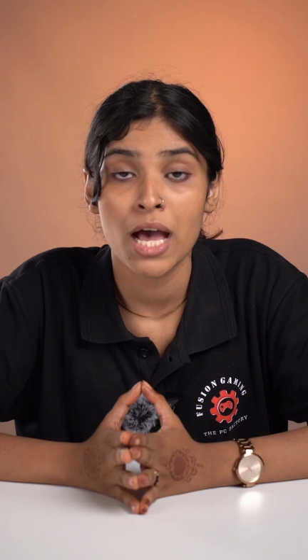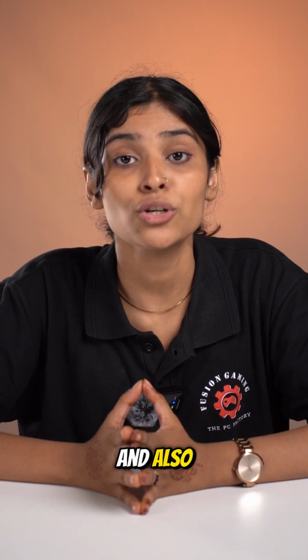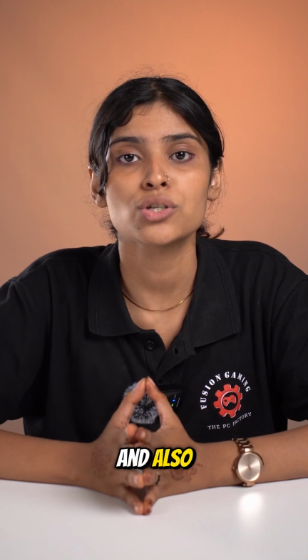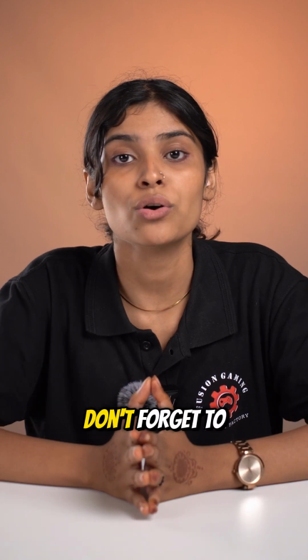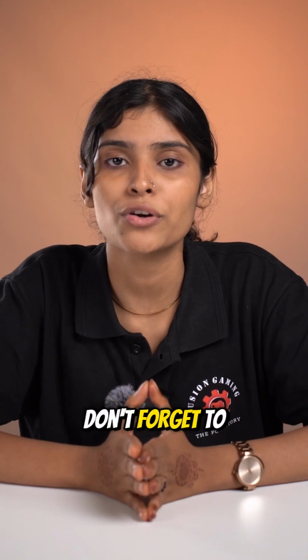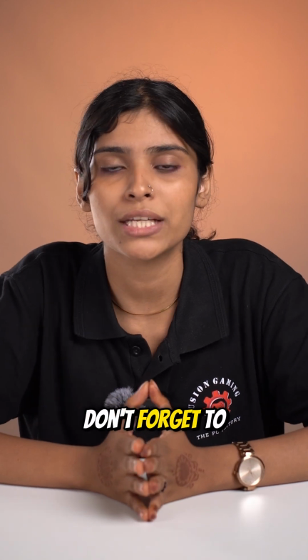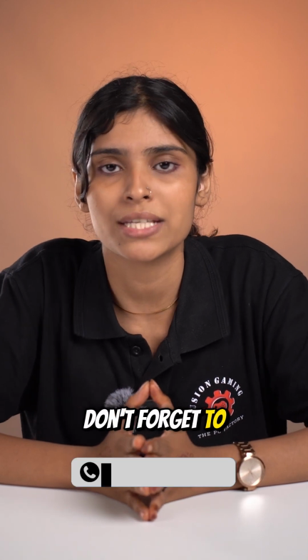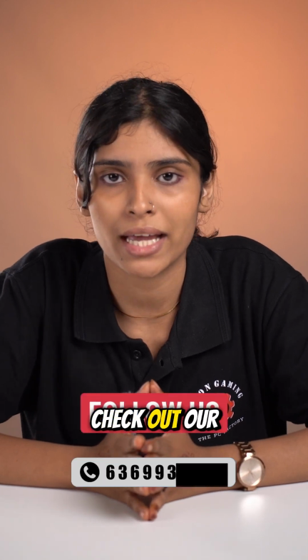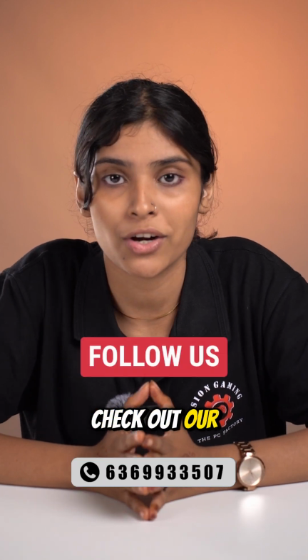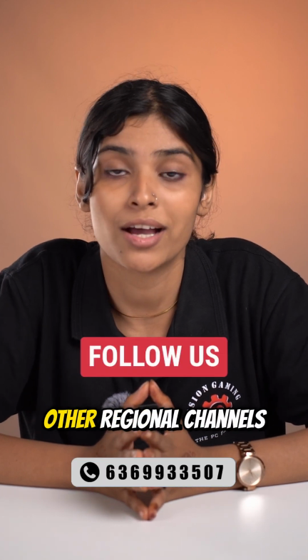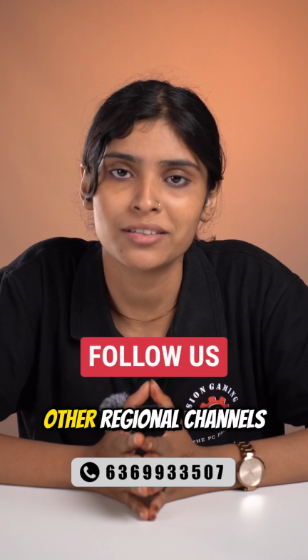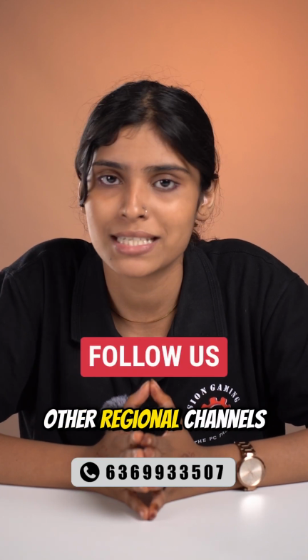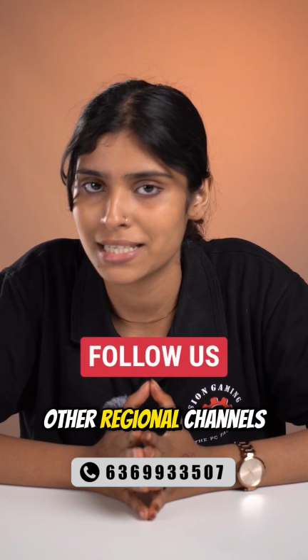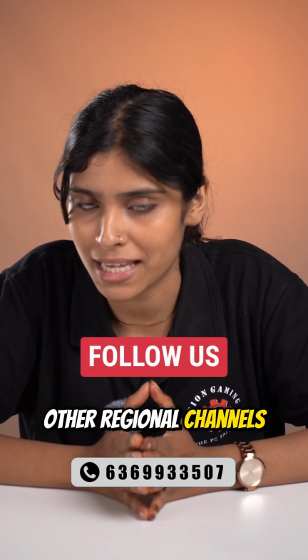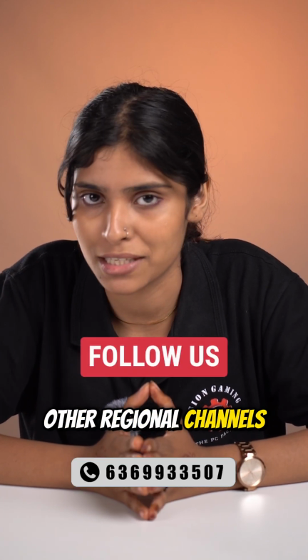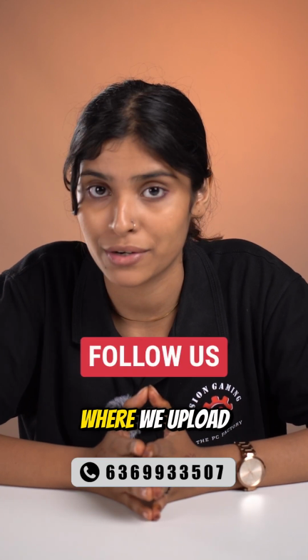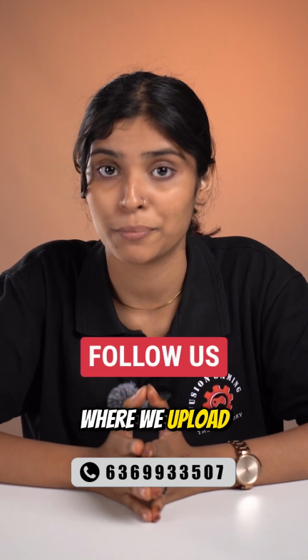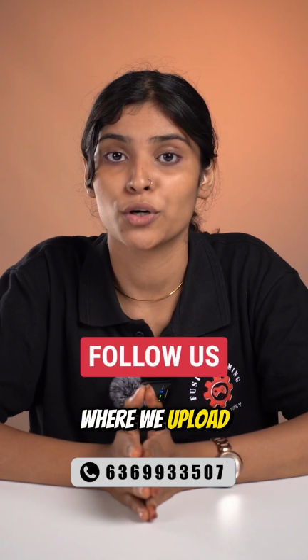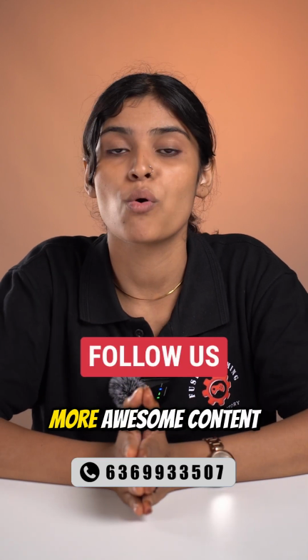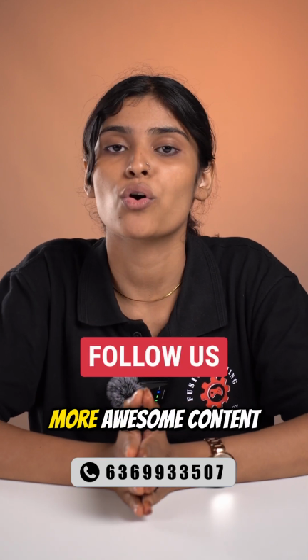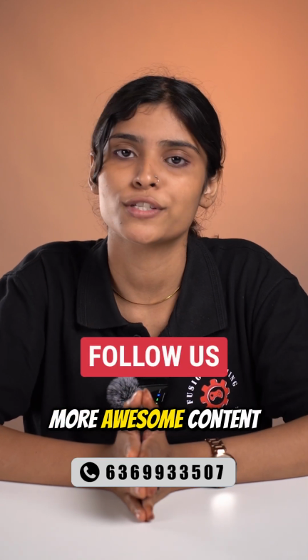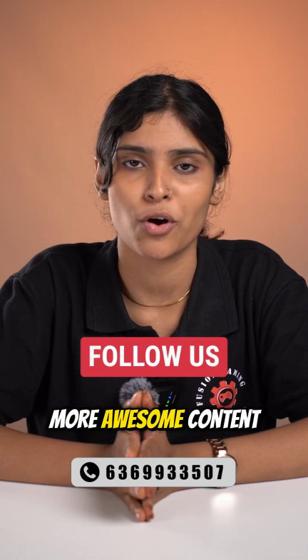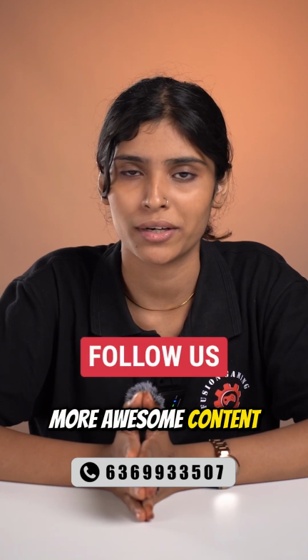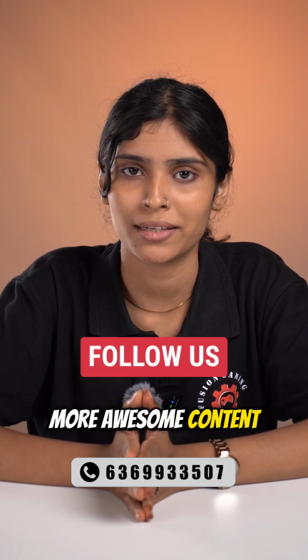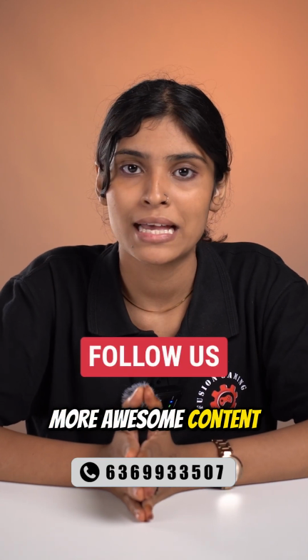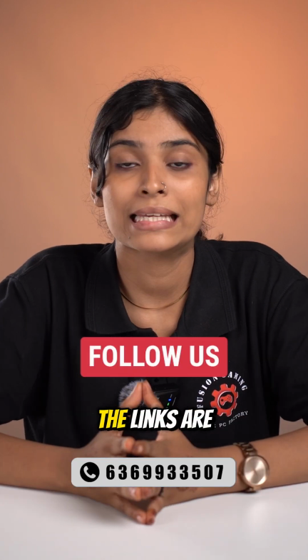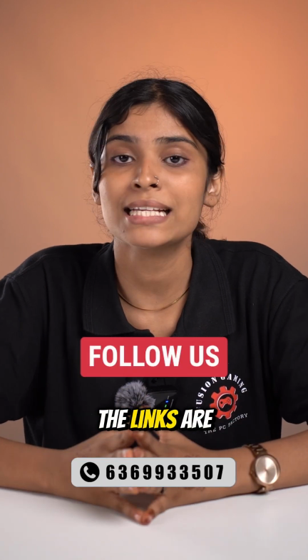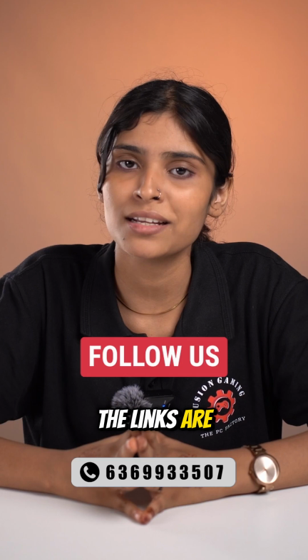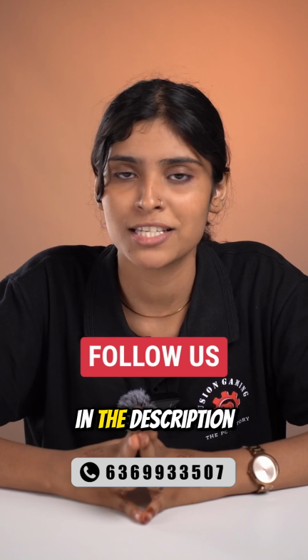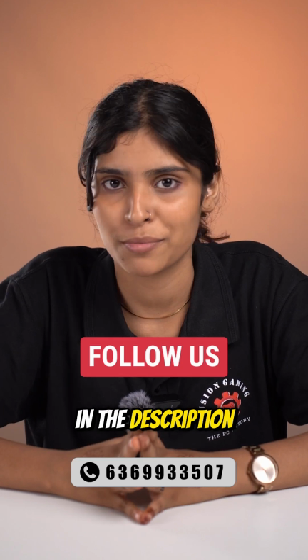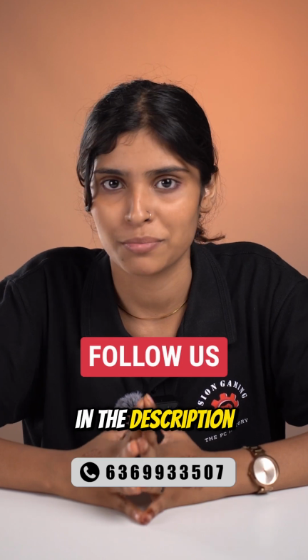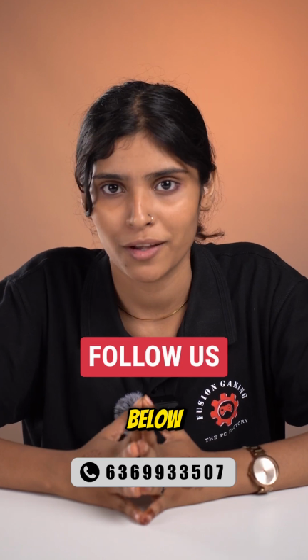Also, don't forget to check out our other regional channels where we upload more awesome content. The links are in the description below.